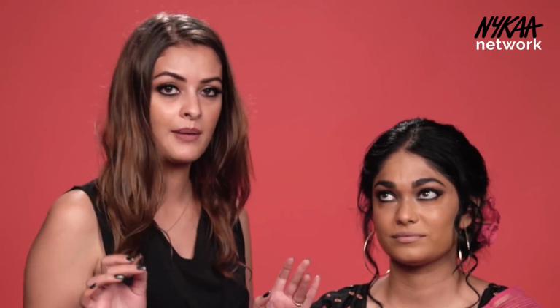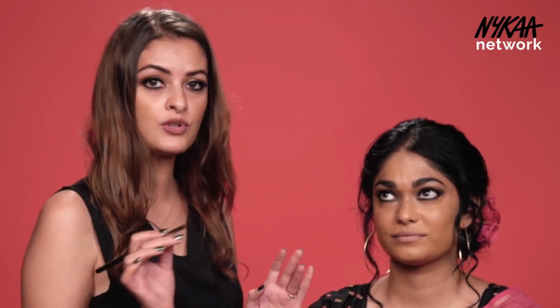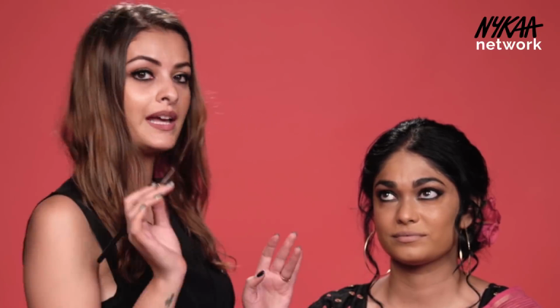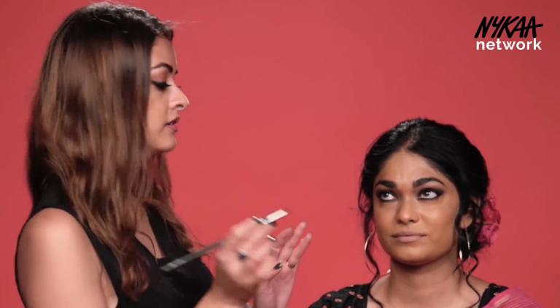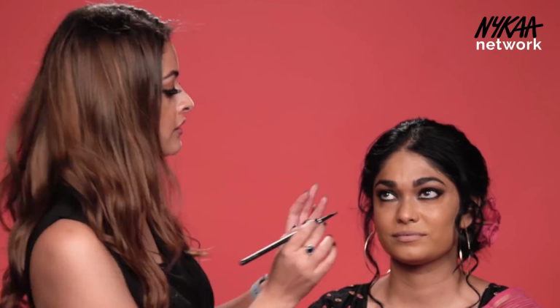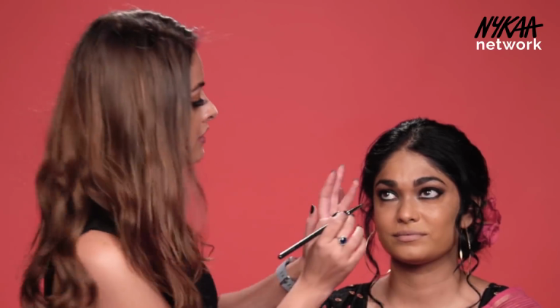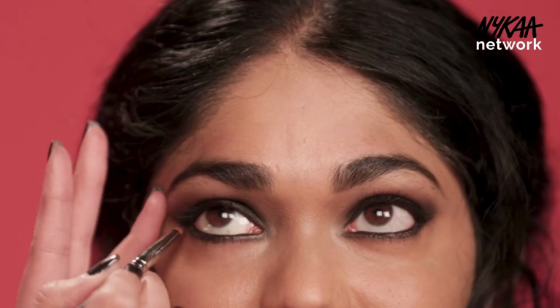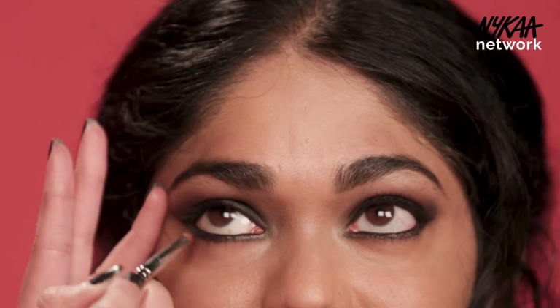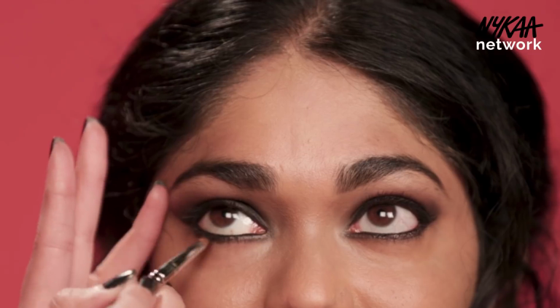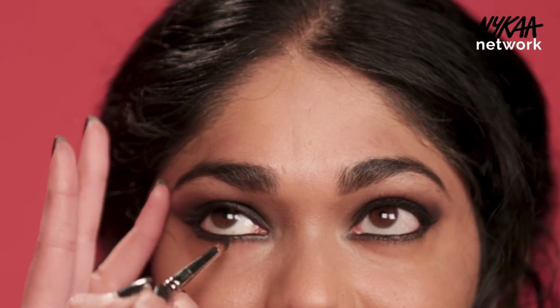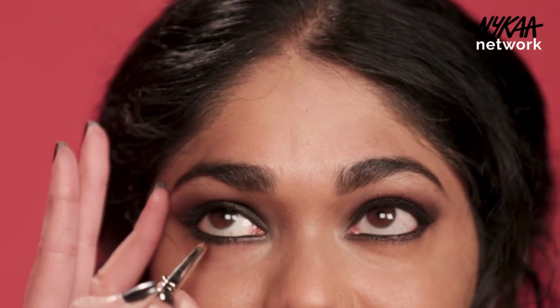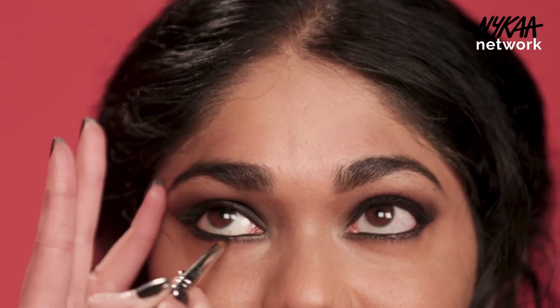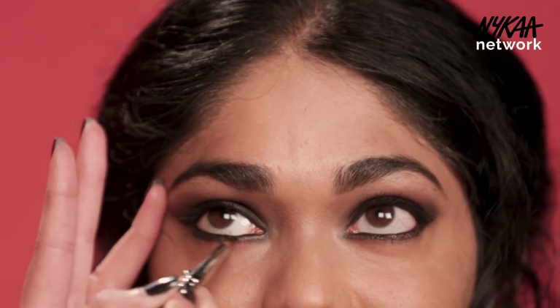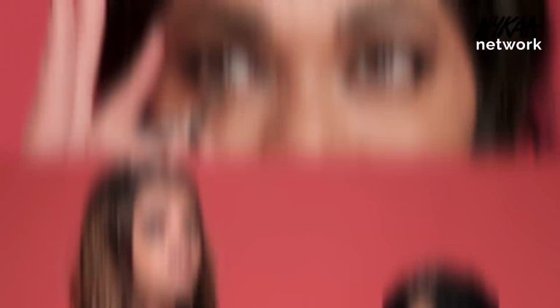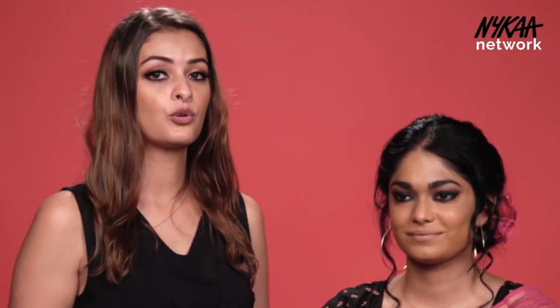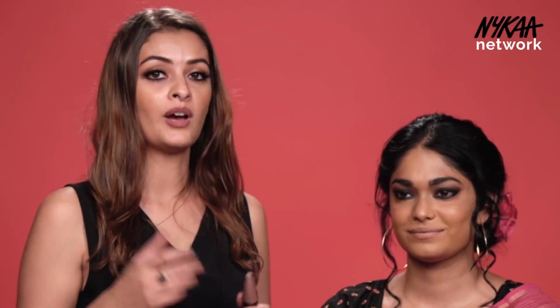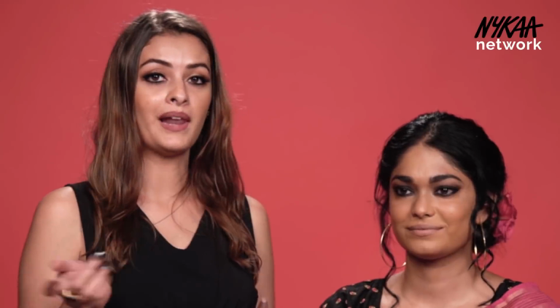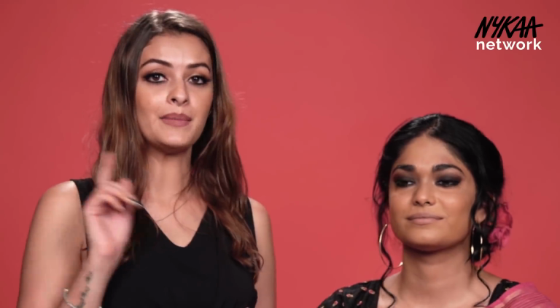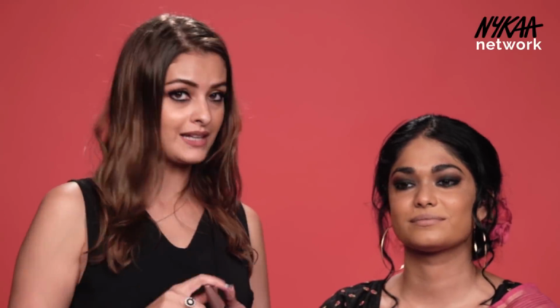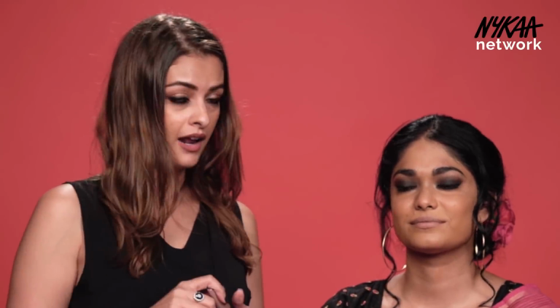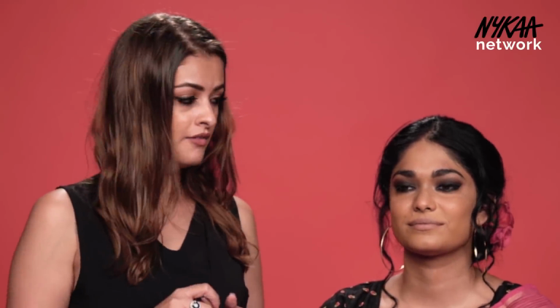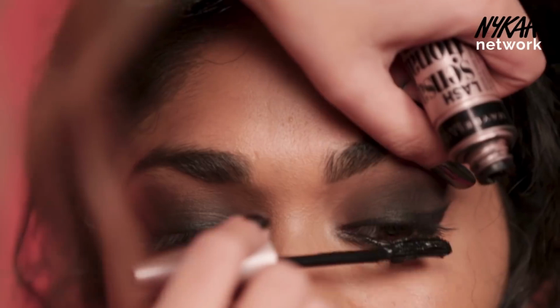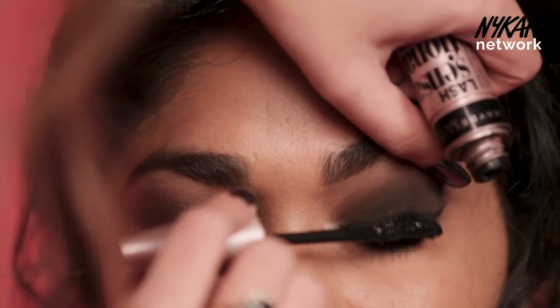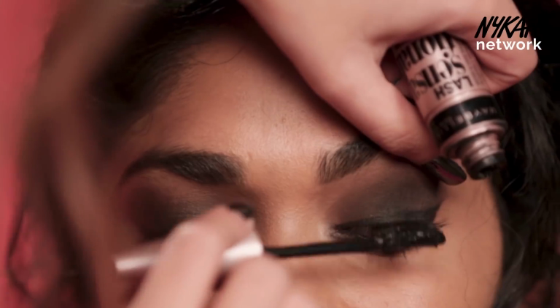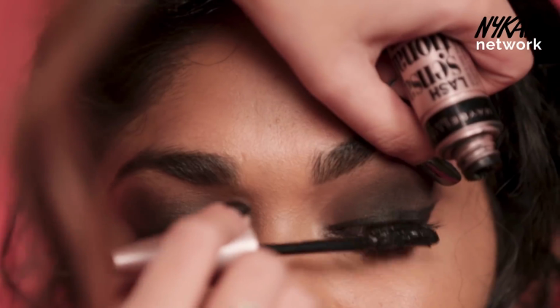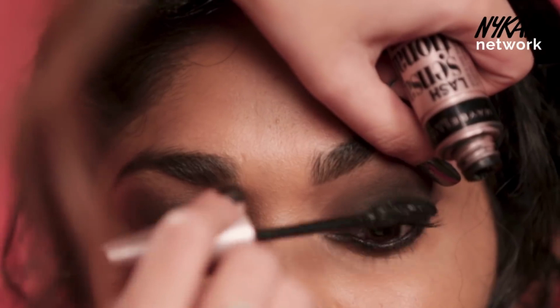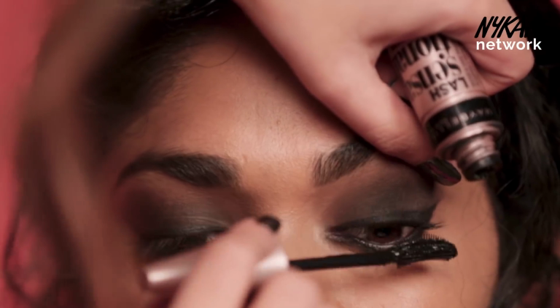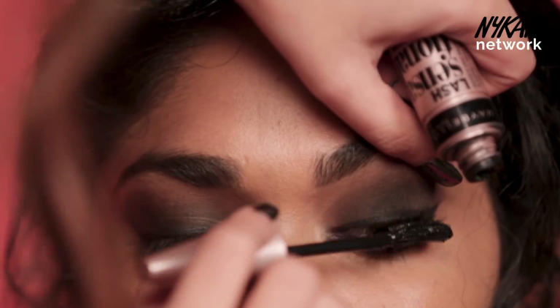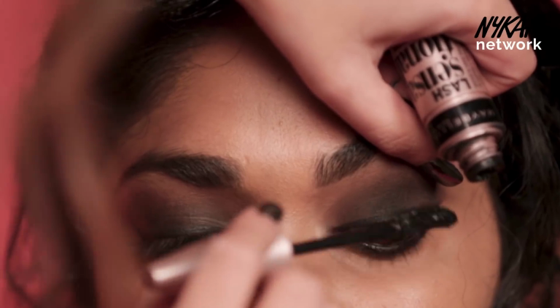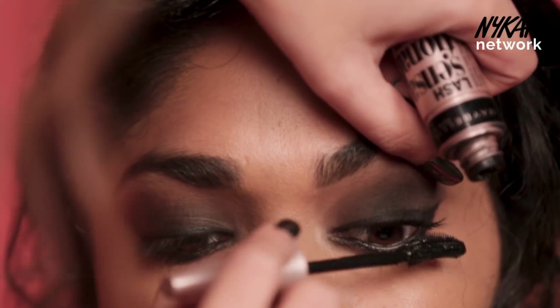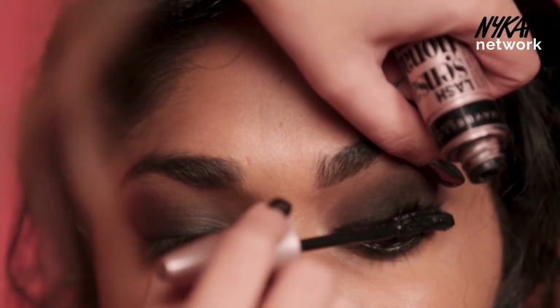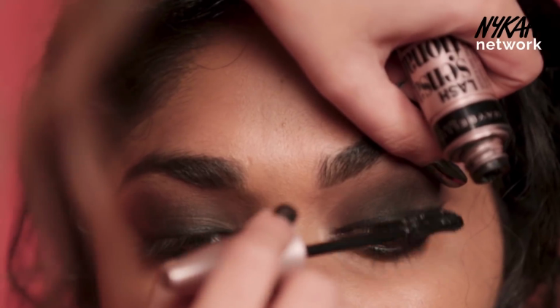With a smaller pencil brush I'm going to set her kajal with a shadow. We are going to apply mascara first and then I'm going to put false lashes.